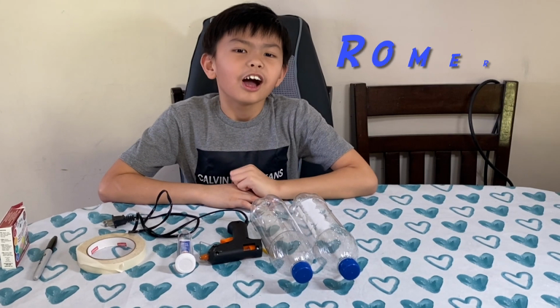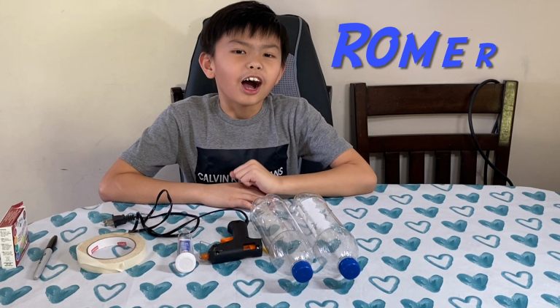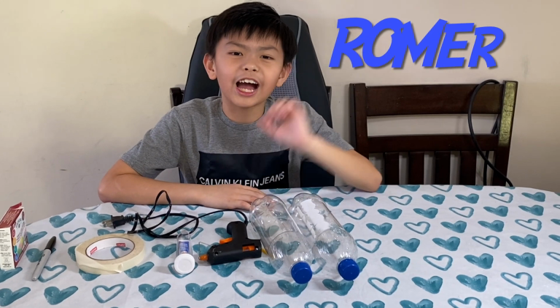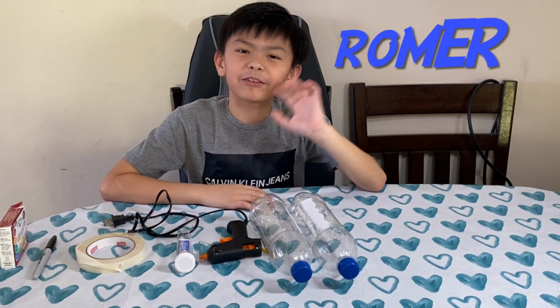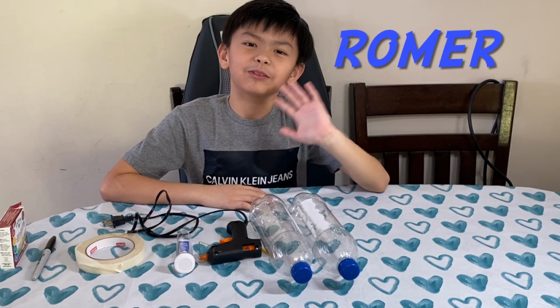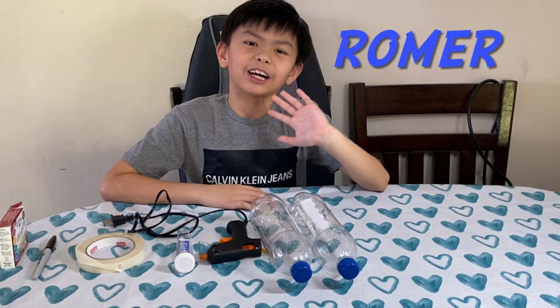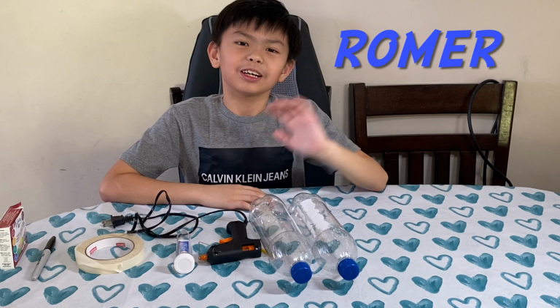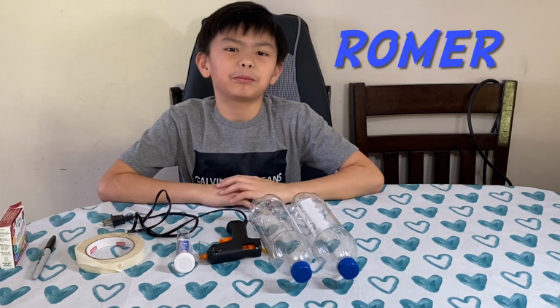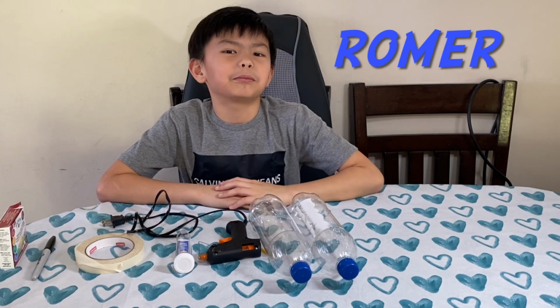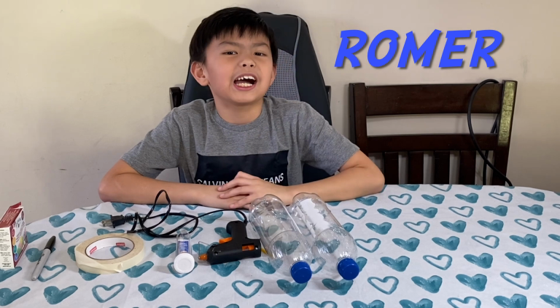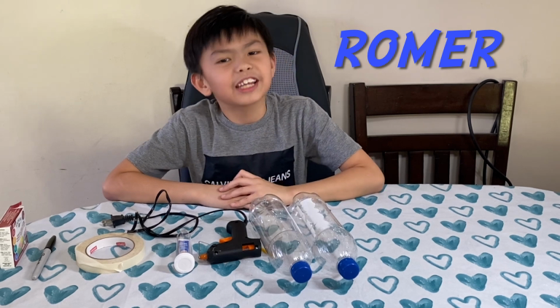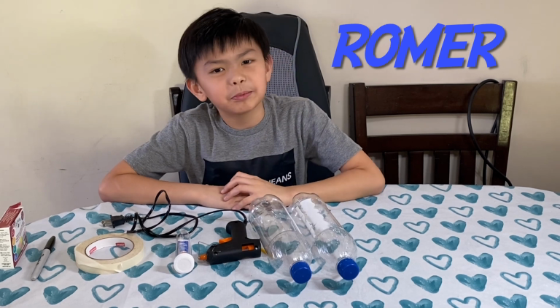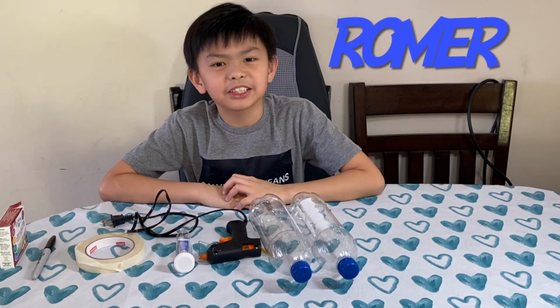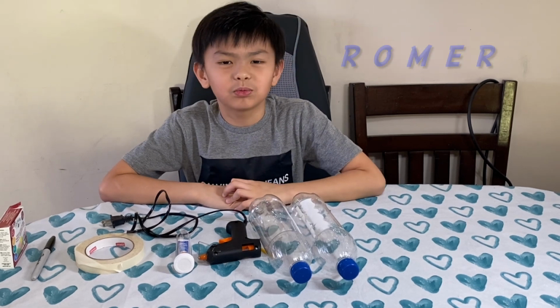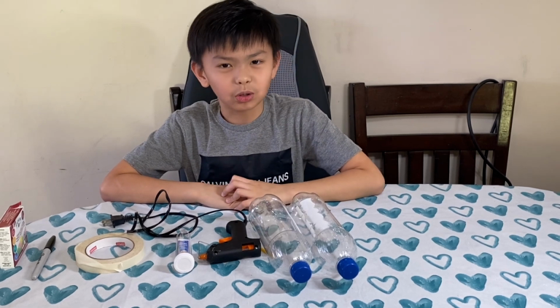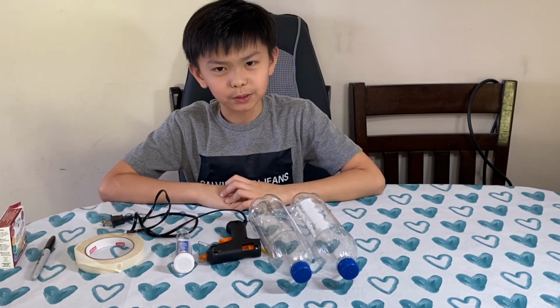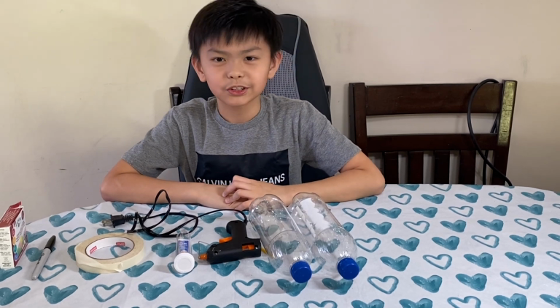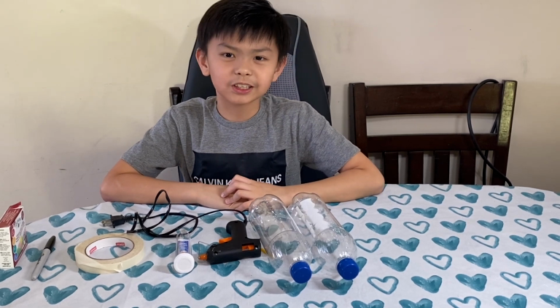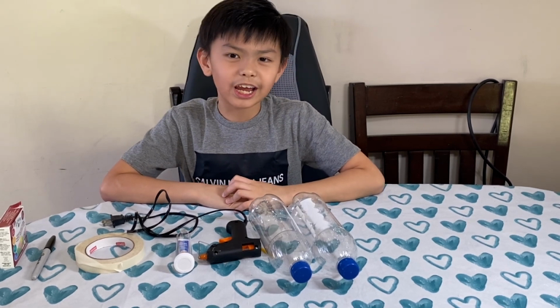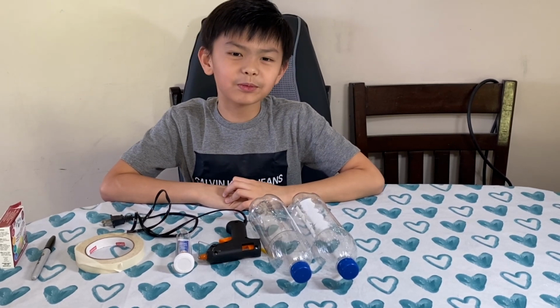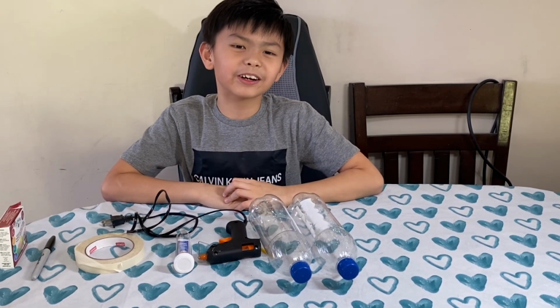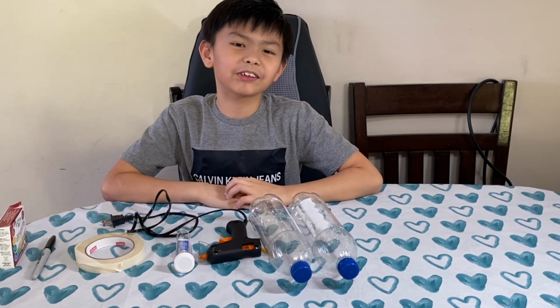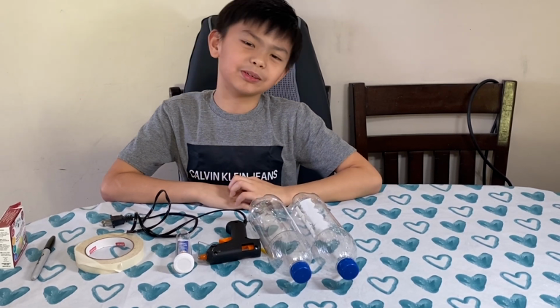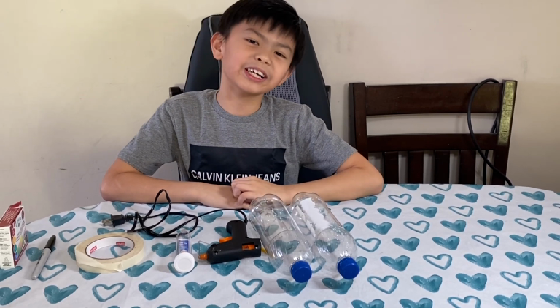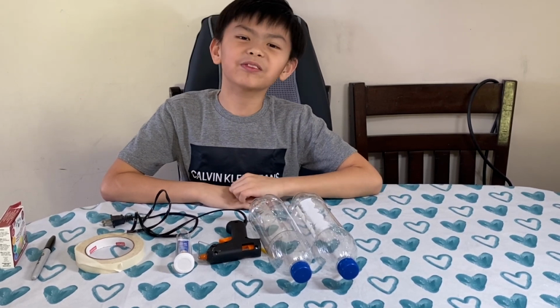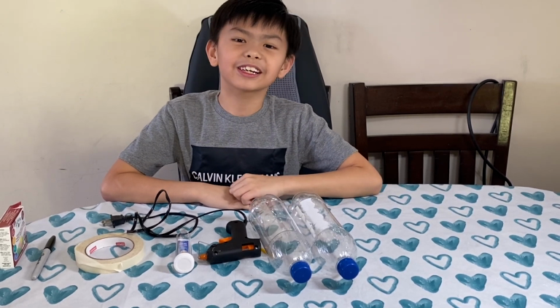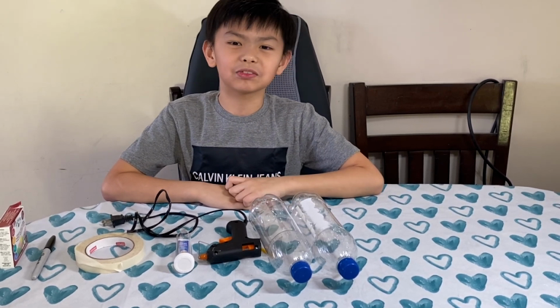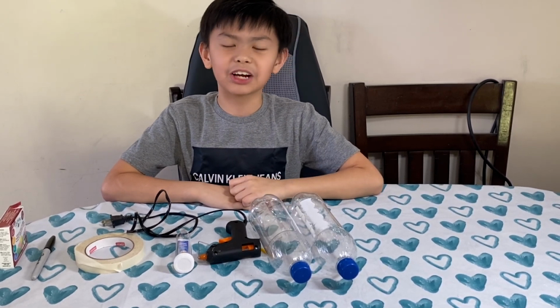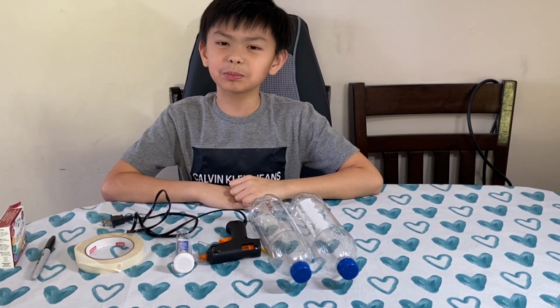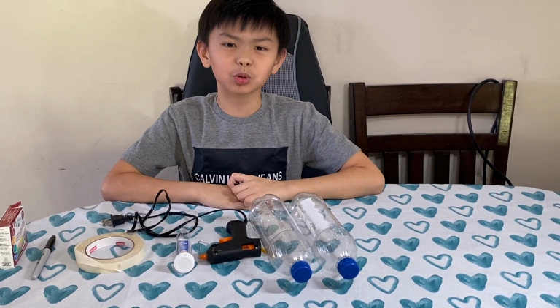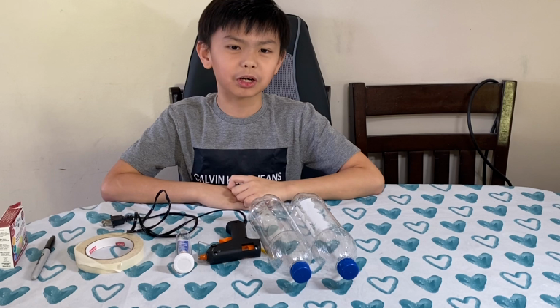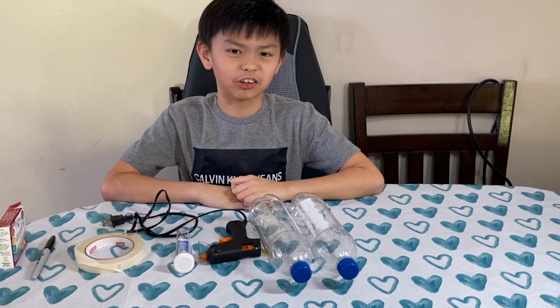Hi everyone! My name is Promer. Today we are going to make a video of how to build a water clock.